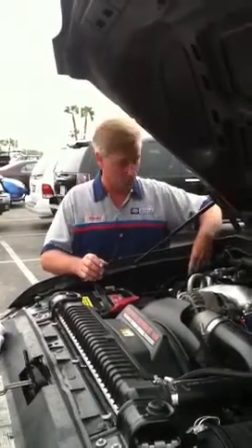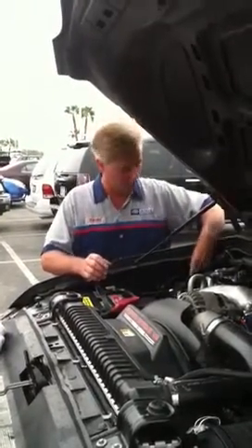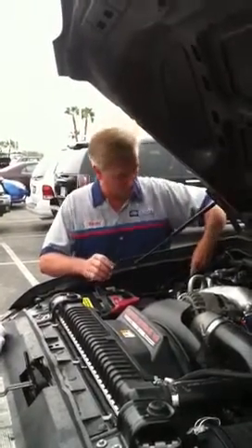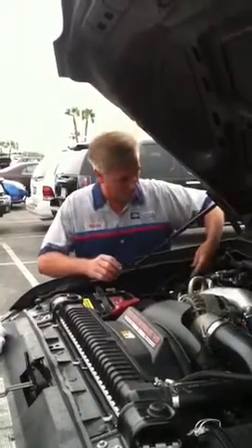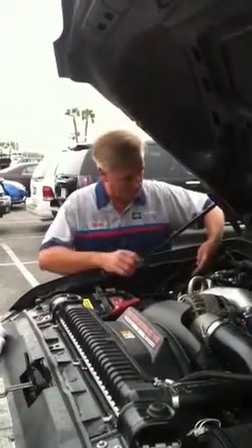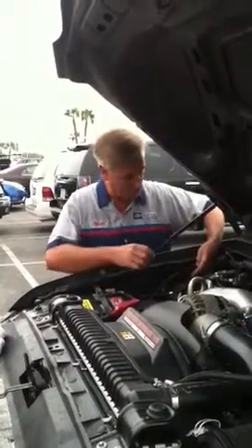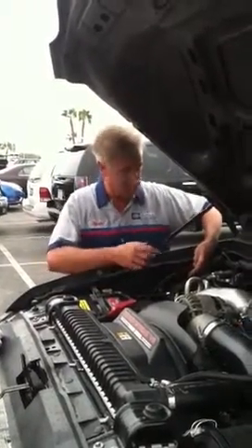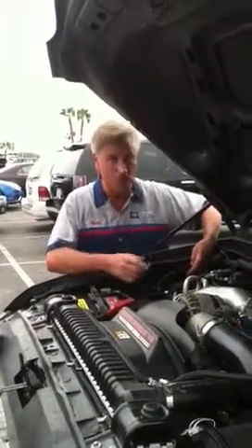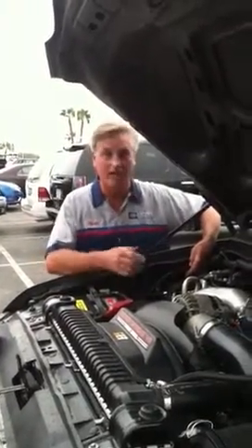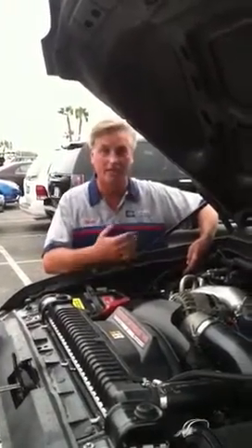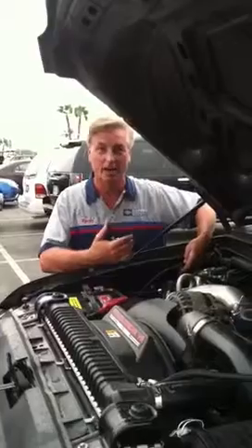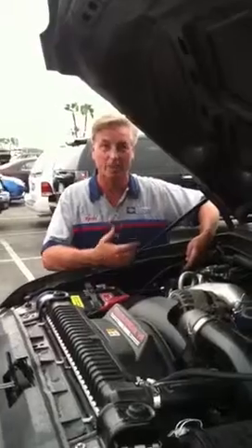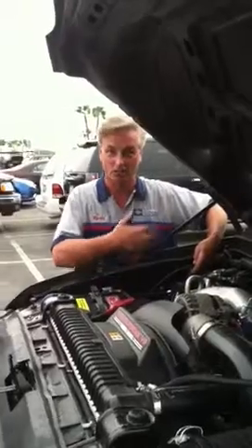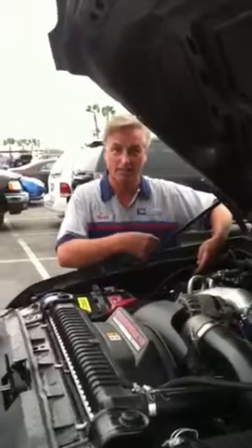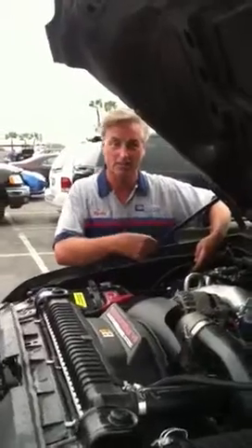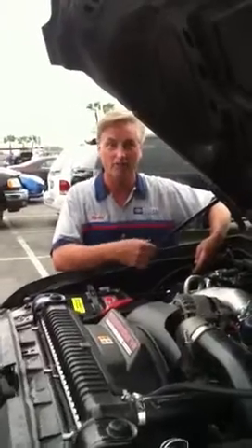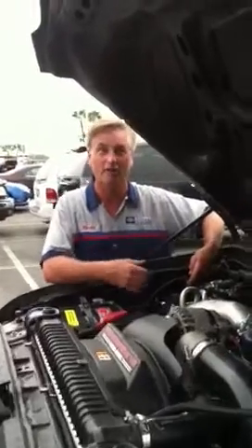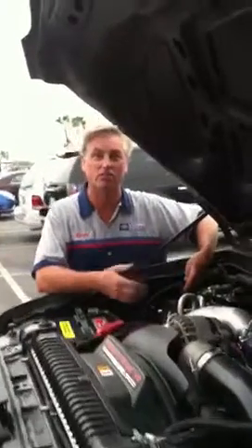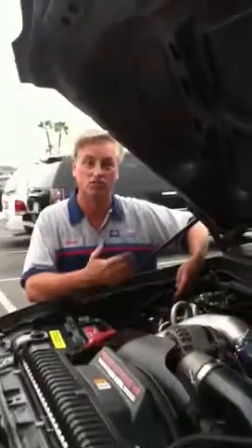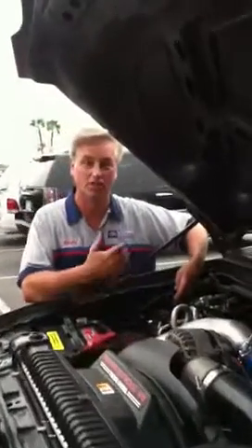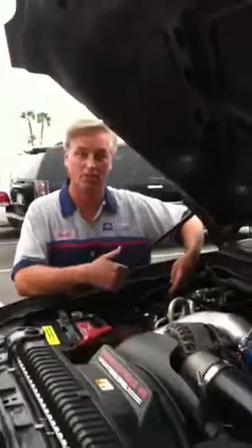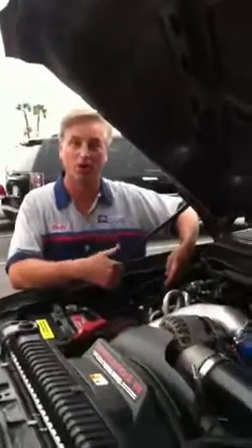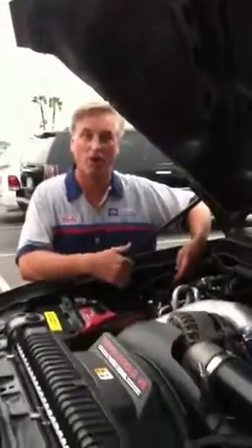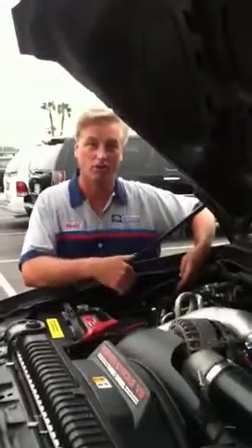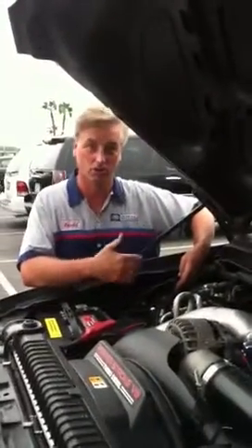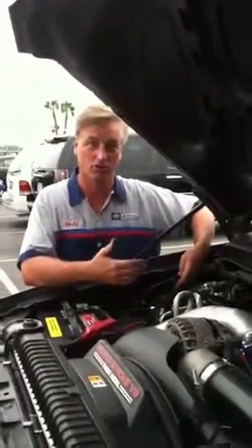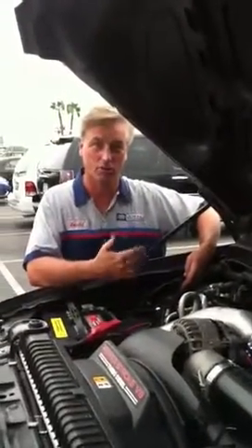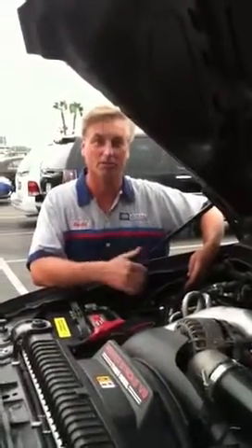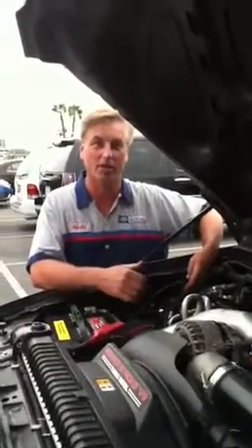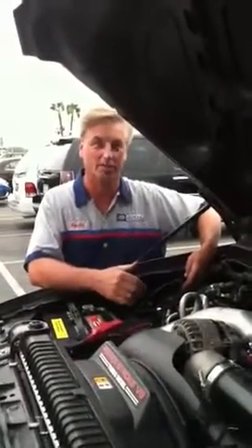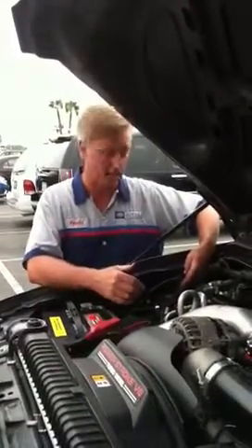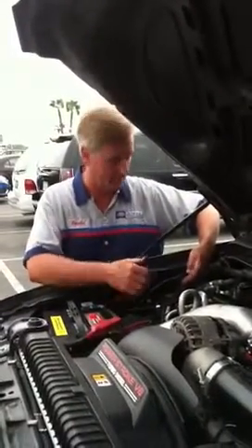The best way to do that: make sure your key is off, make sure your truck's either in park or neutral, and the emergency brake is set.